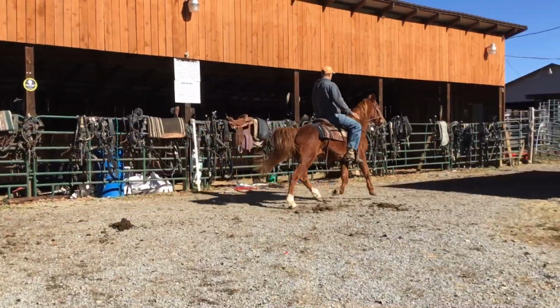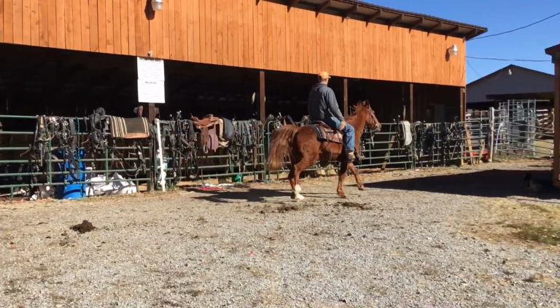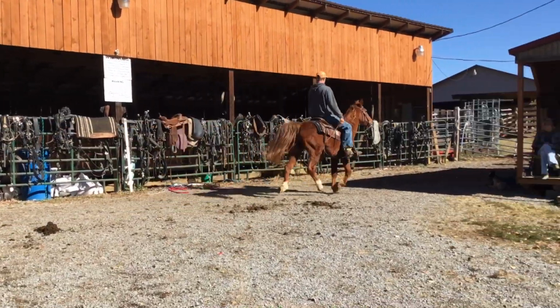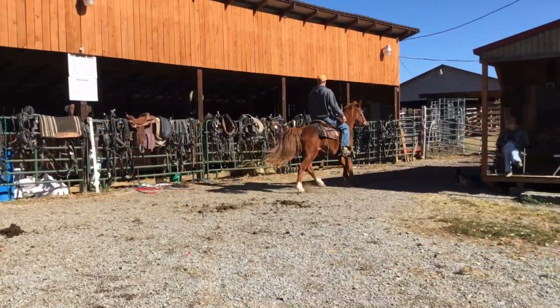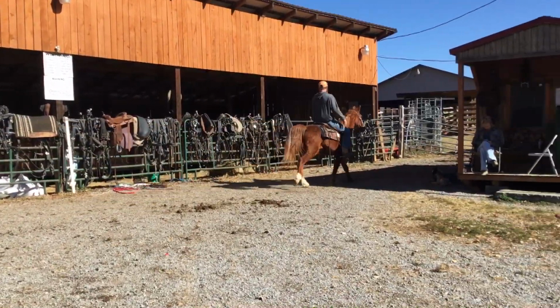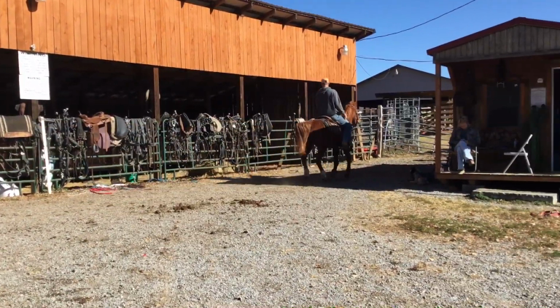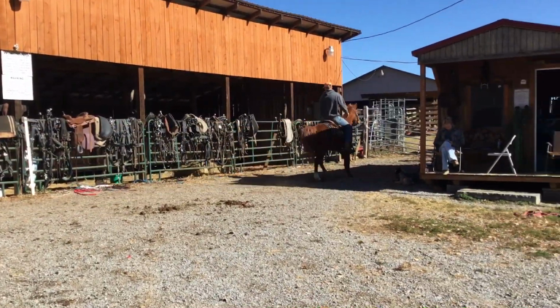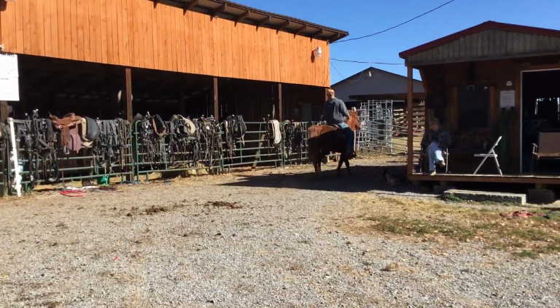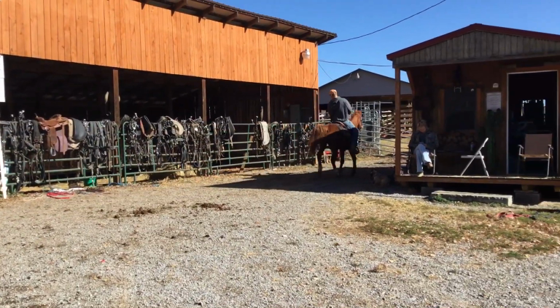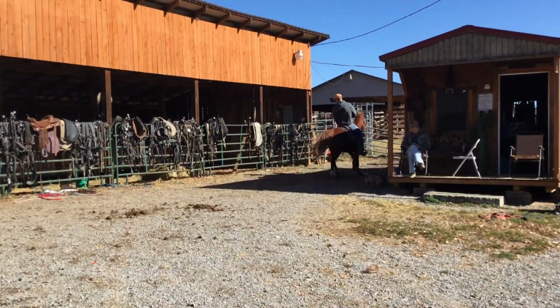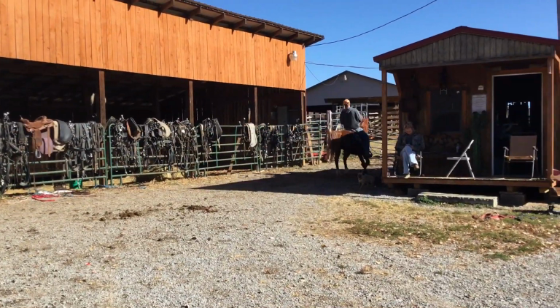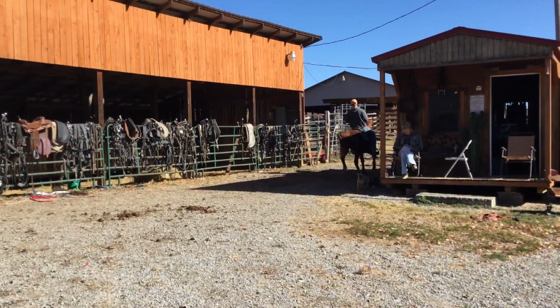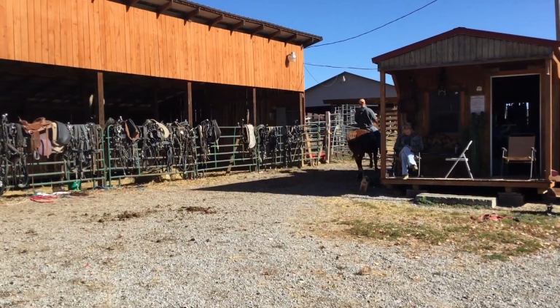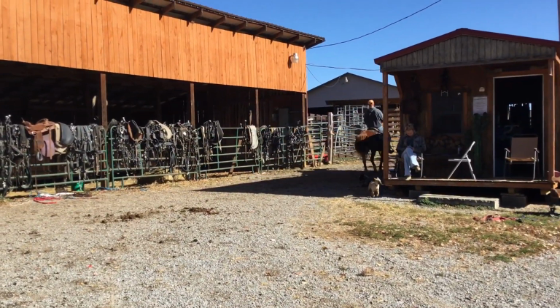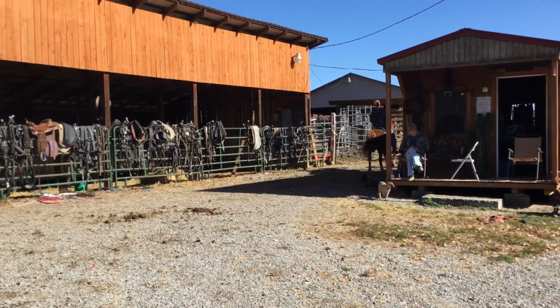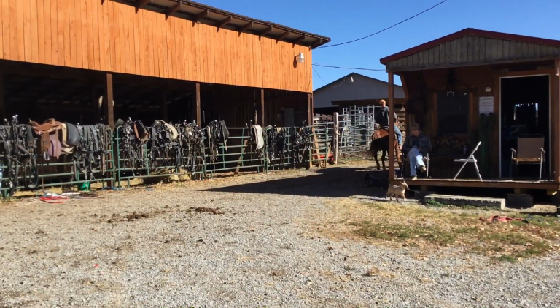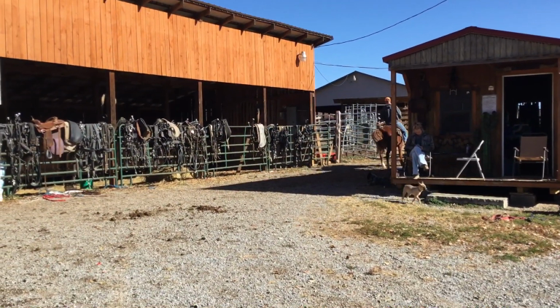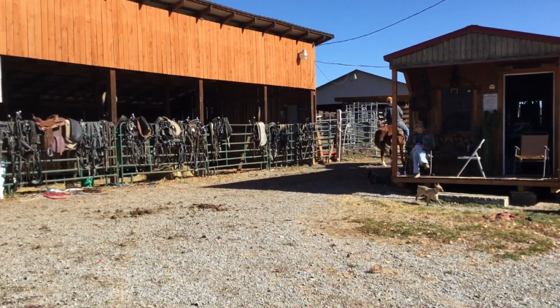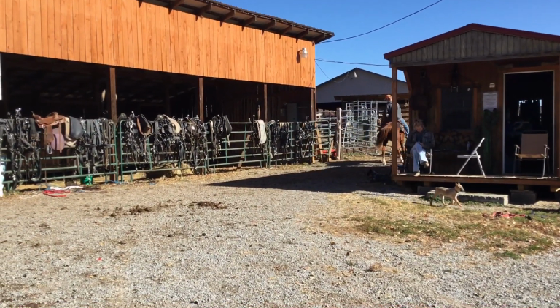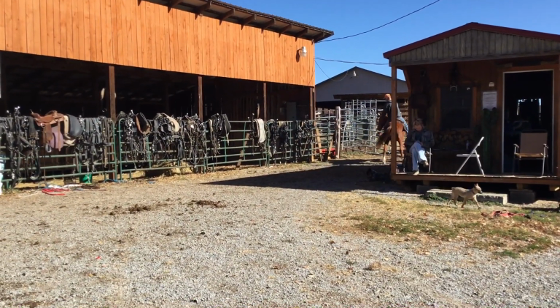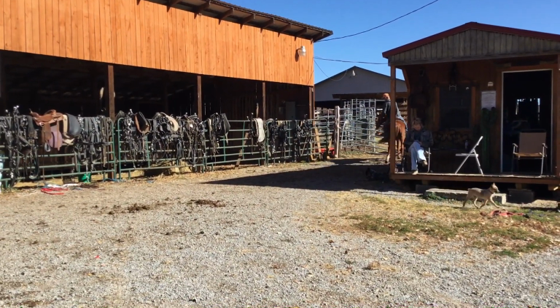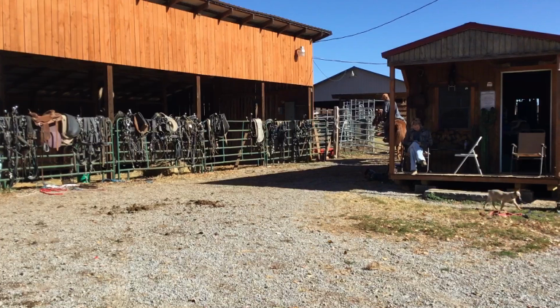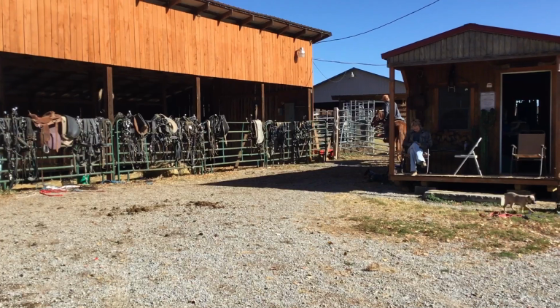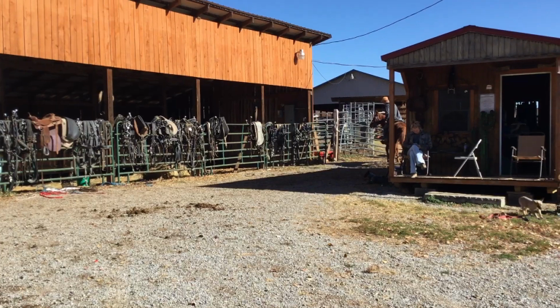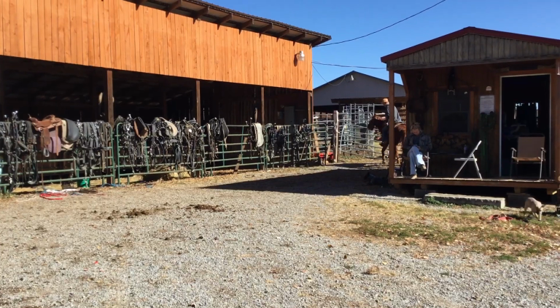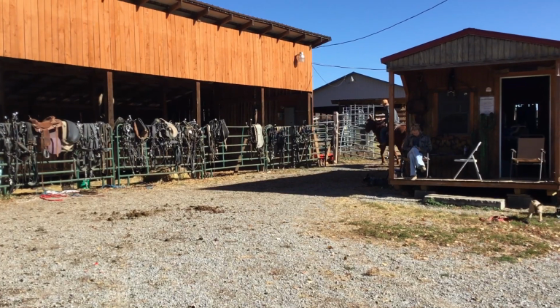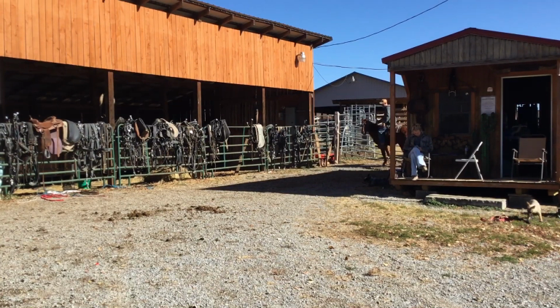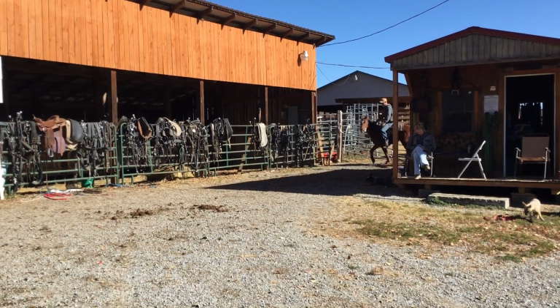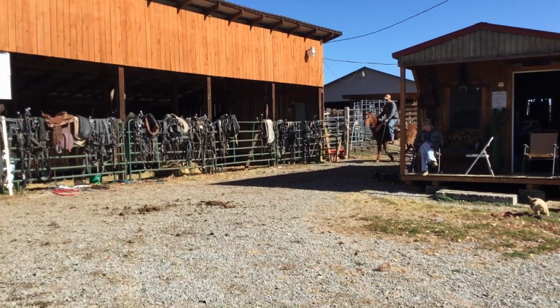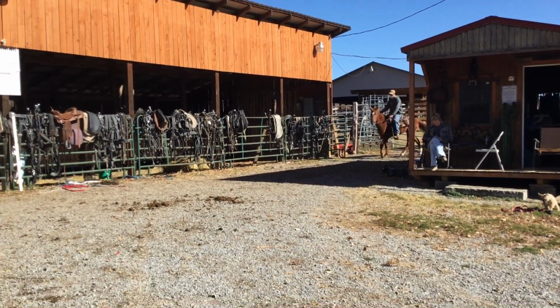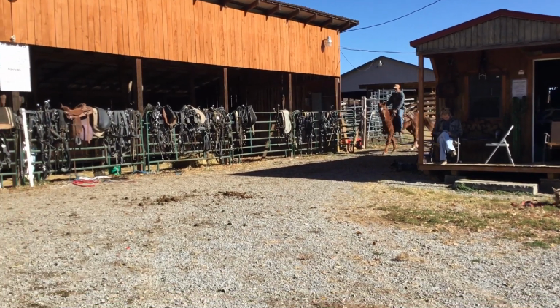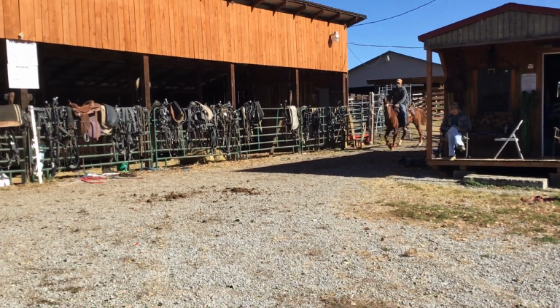Want to lope her now. Nice little pony. Price on her is $650. Deadline's Monday.